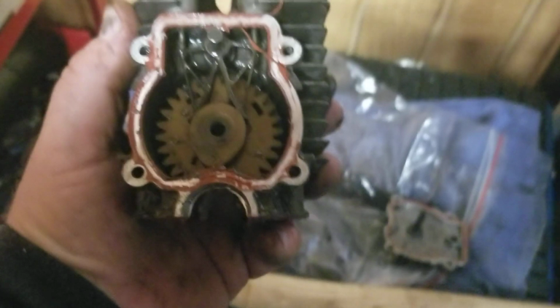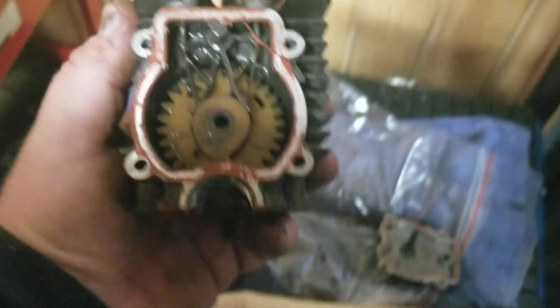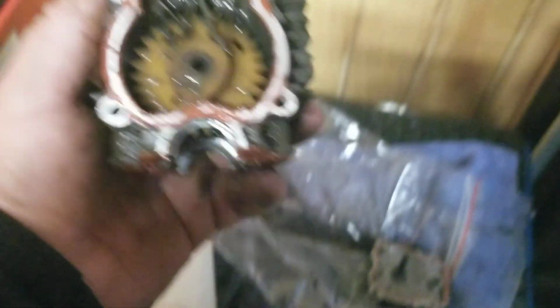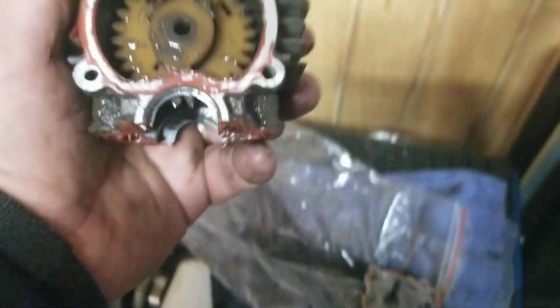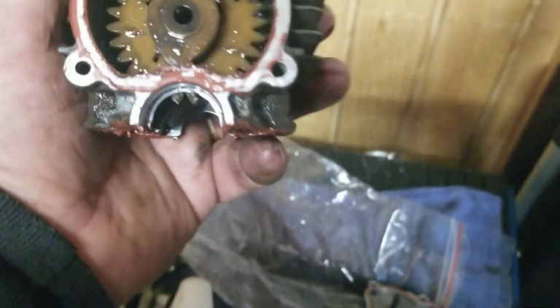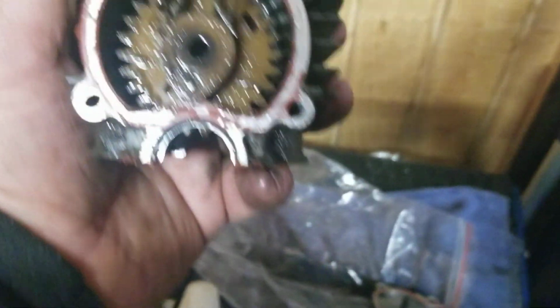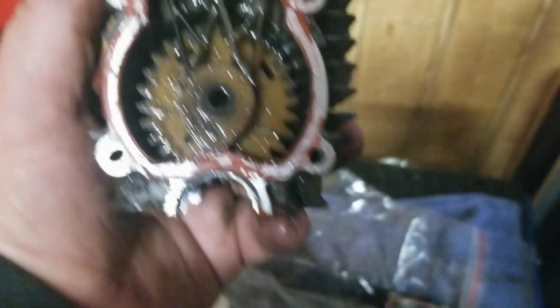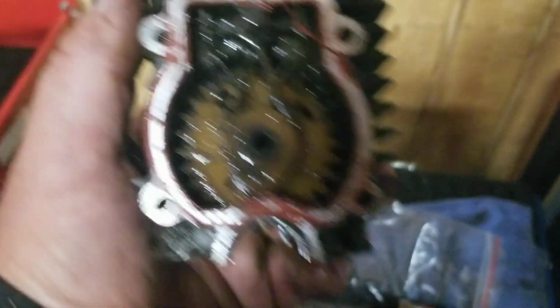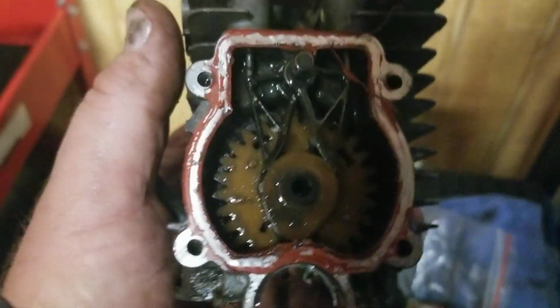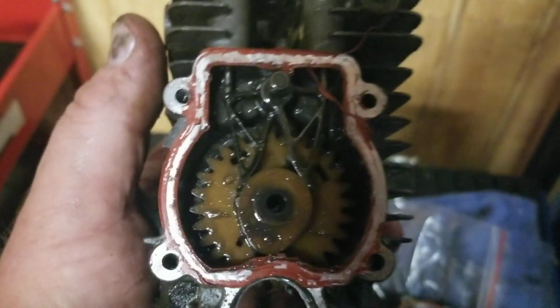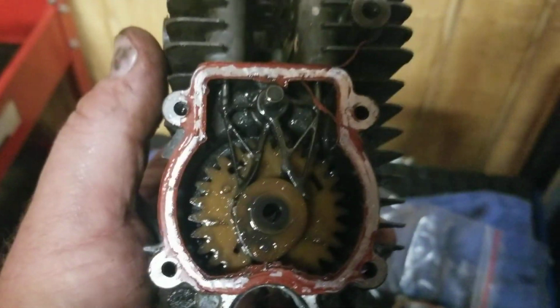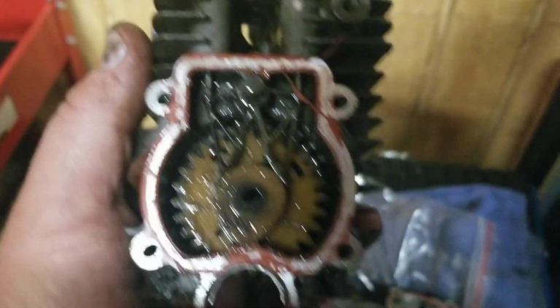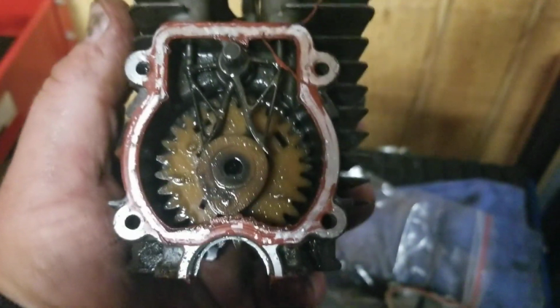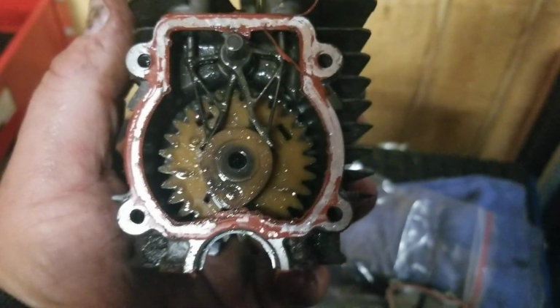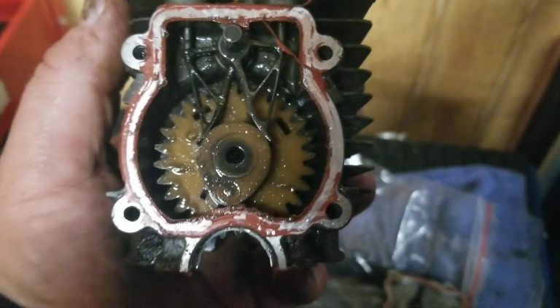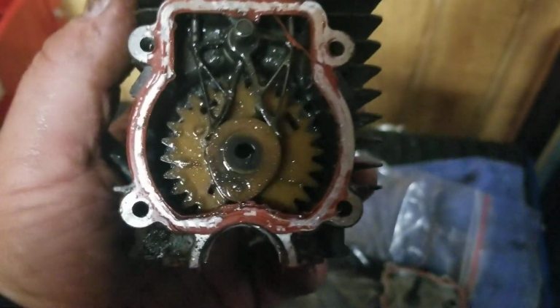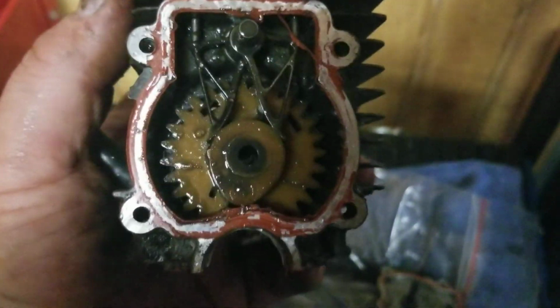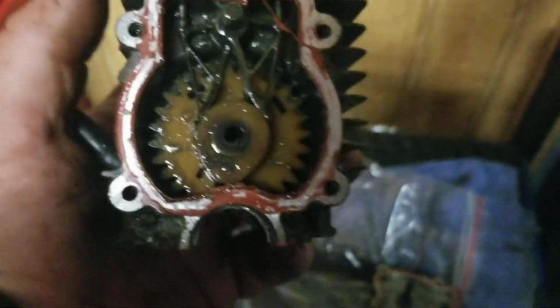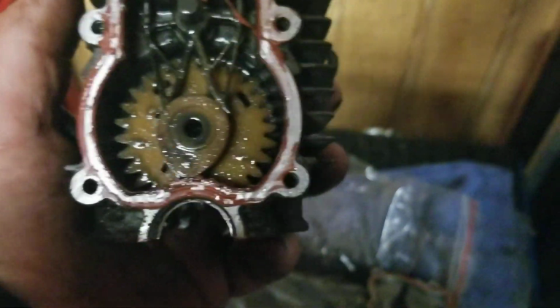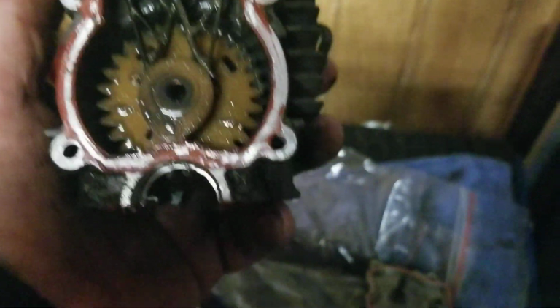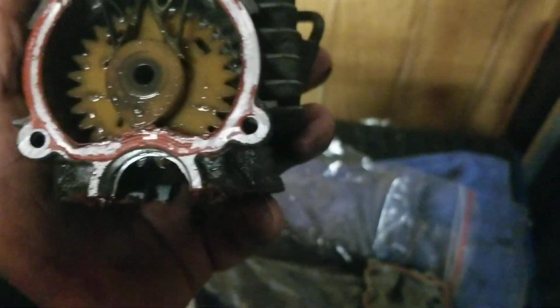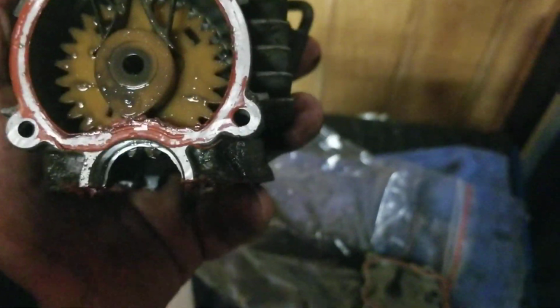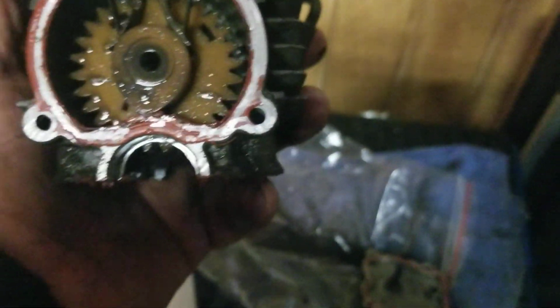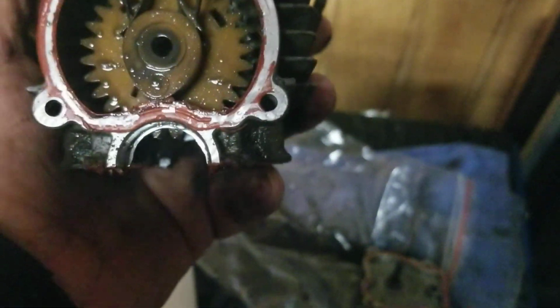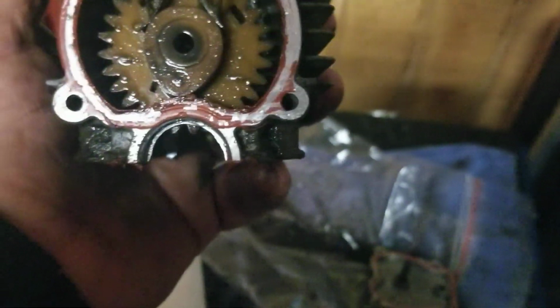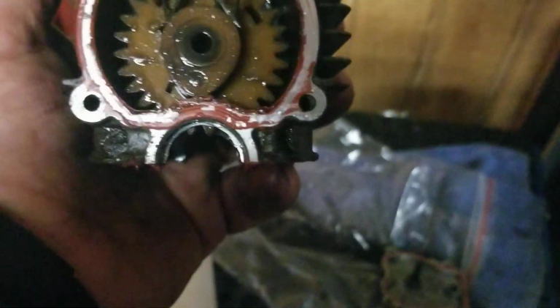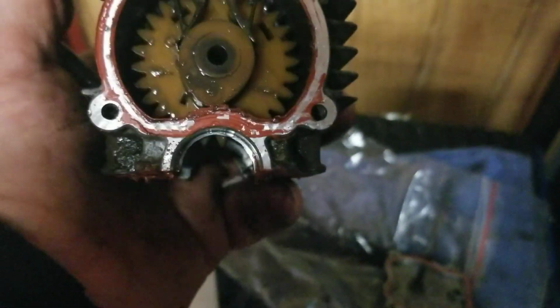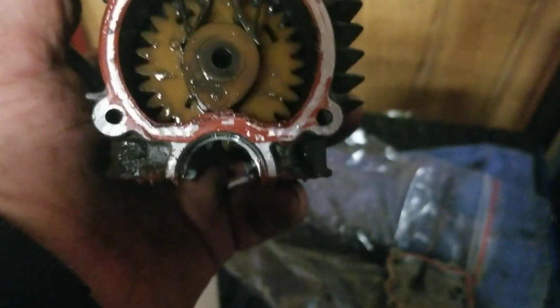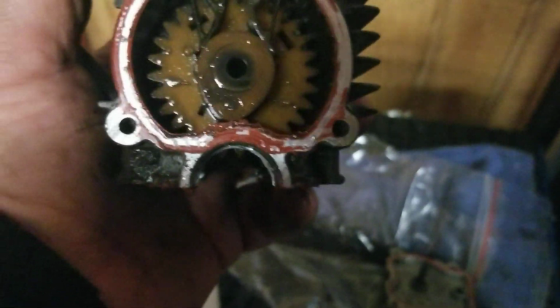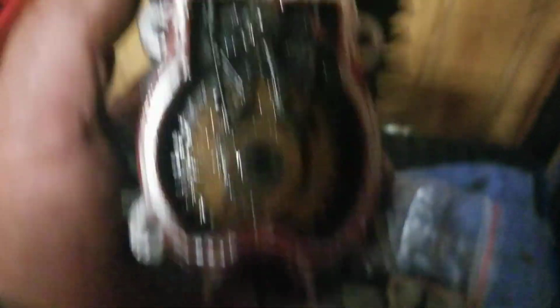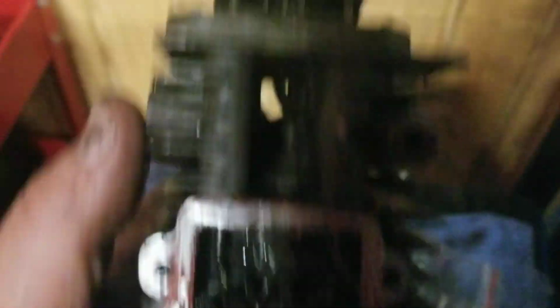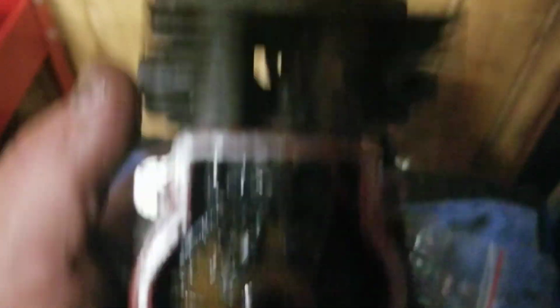Hey, I'm working on the FS 110. It's a two-cycle, four-cycle hybrid with valves.